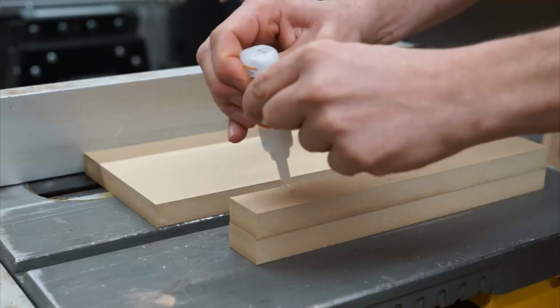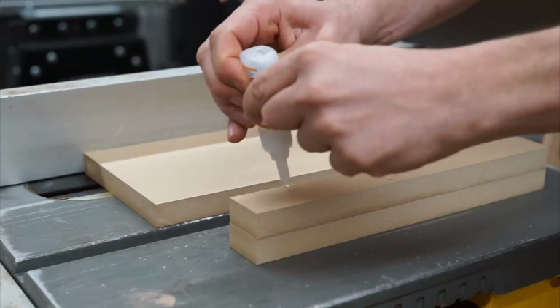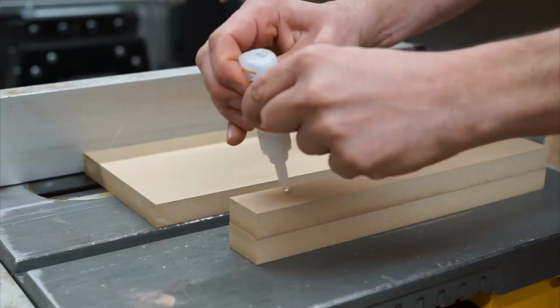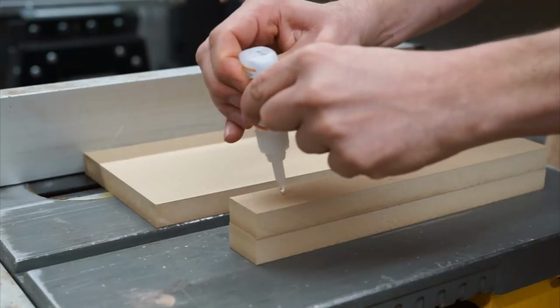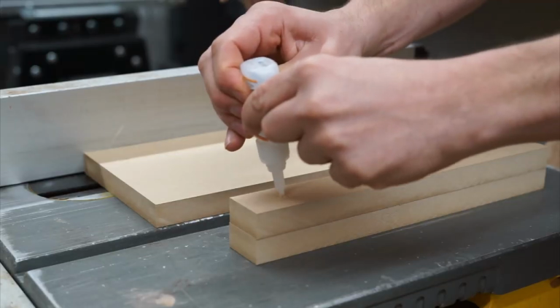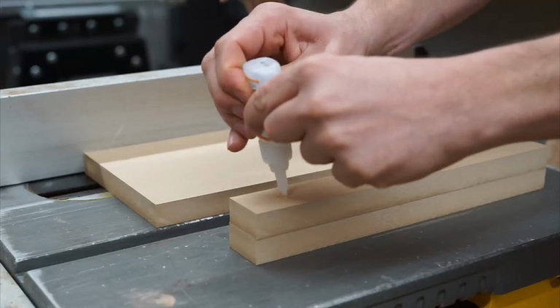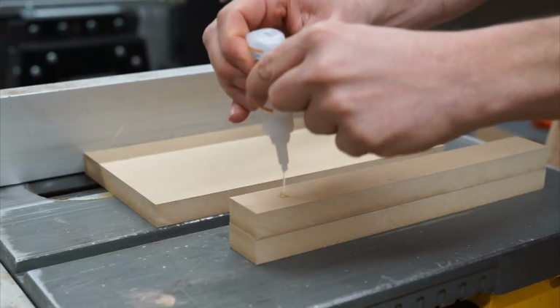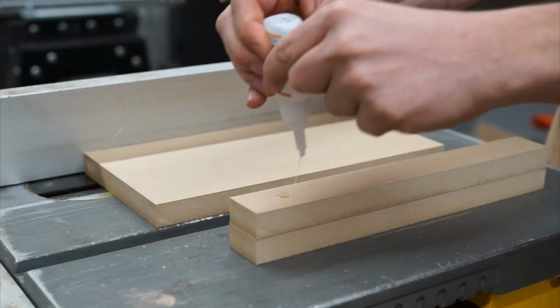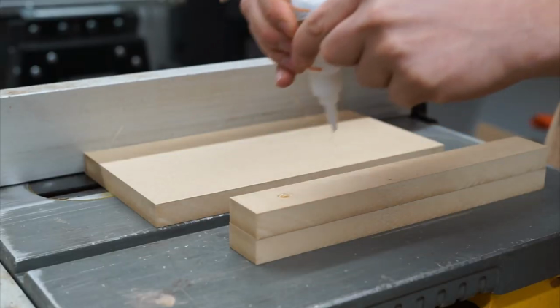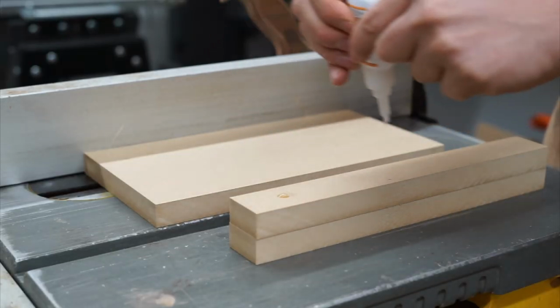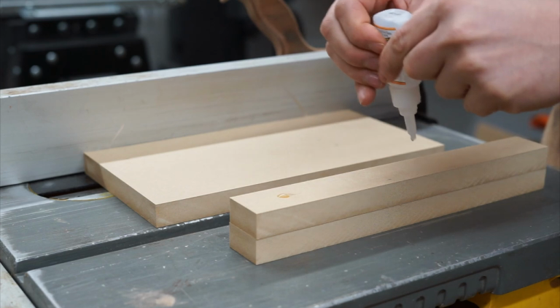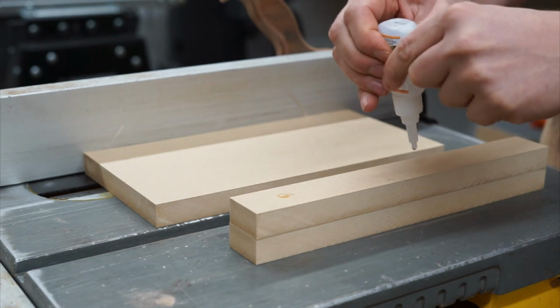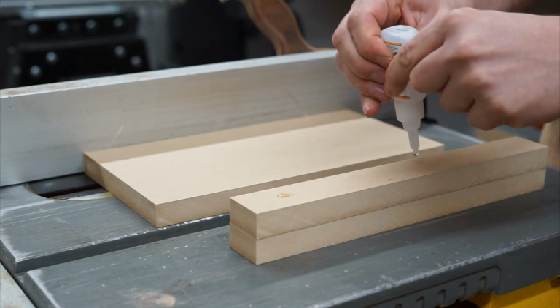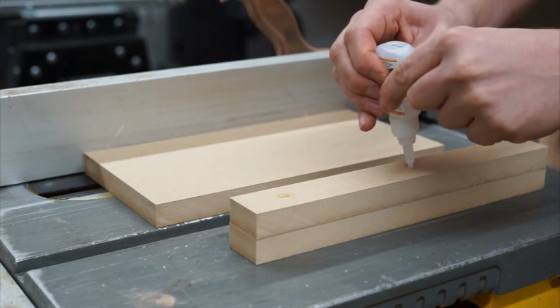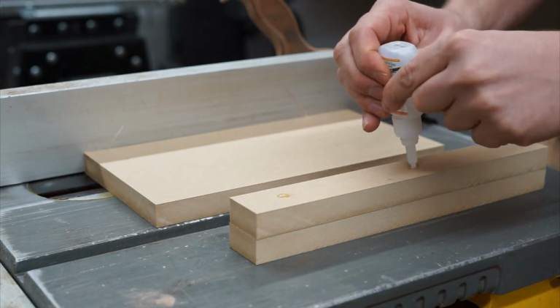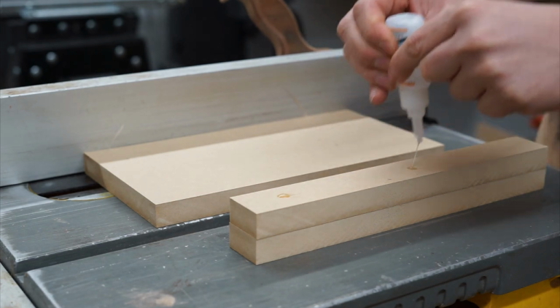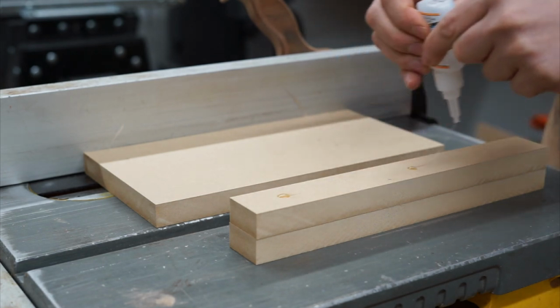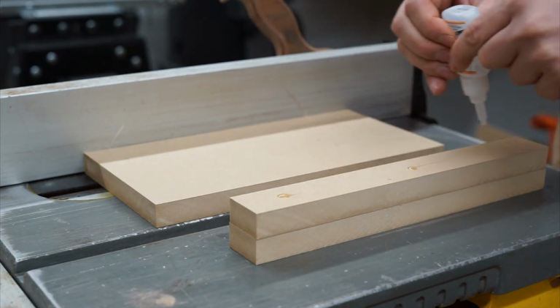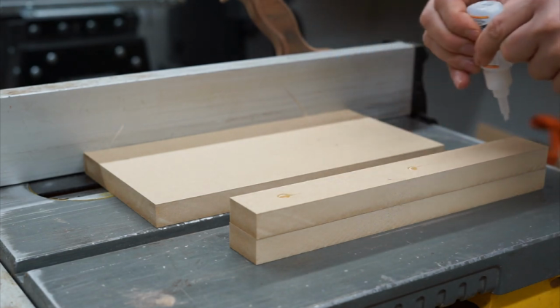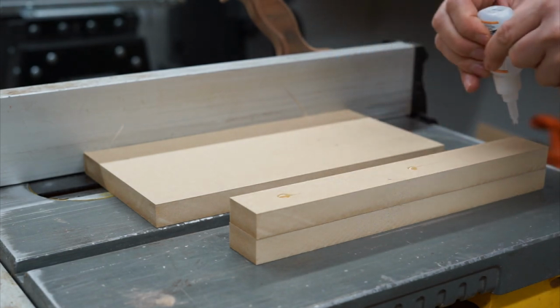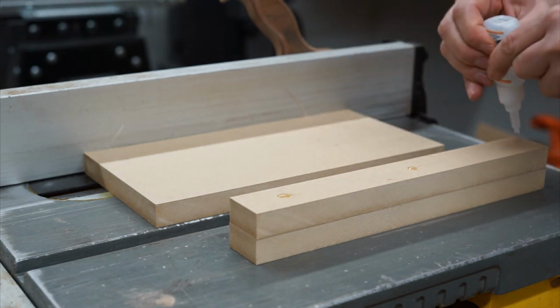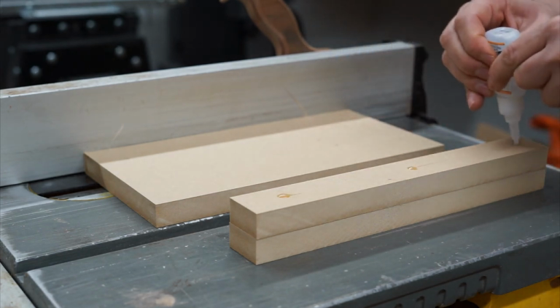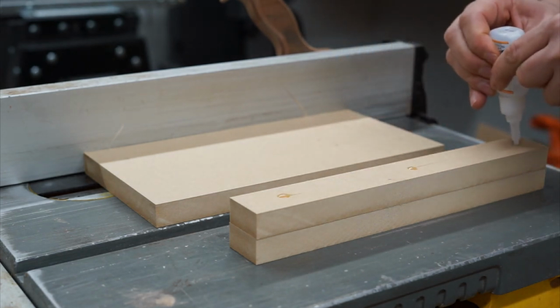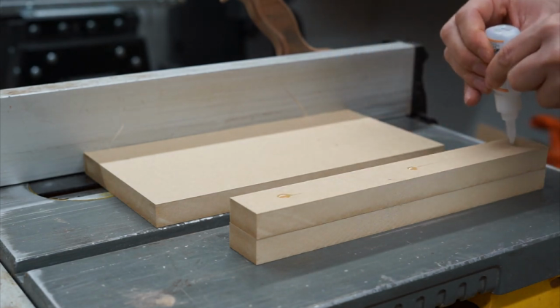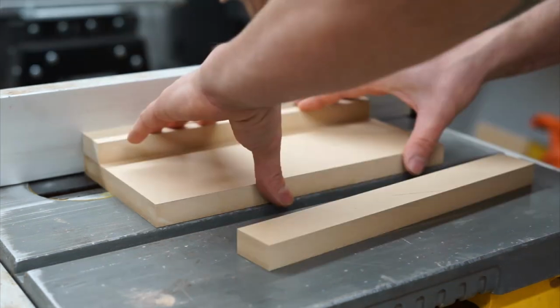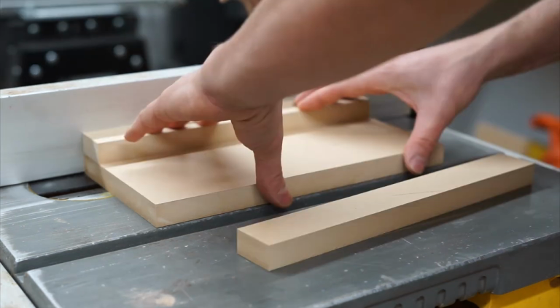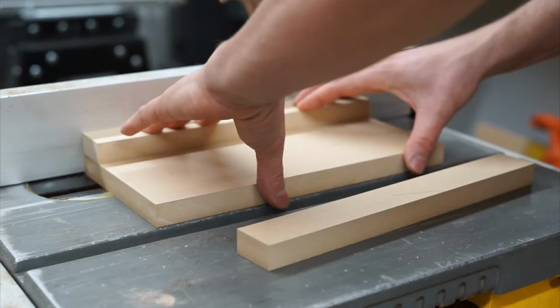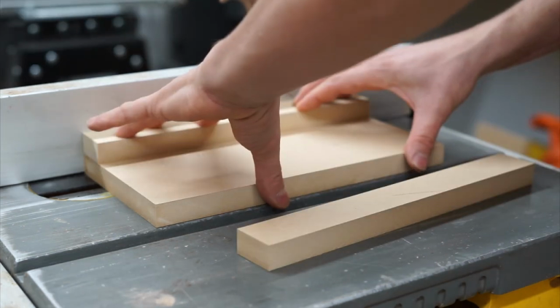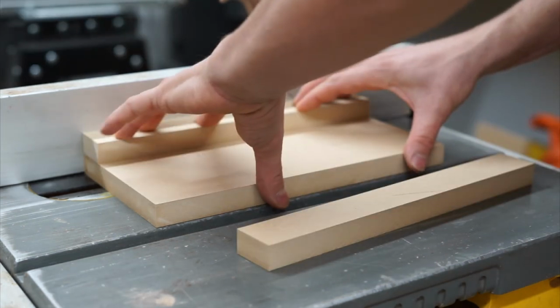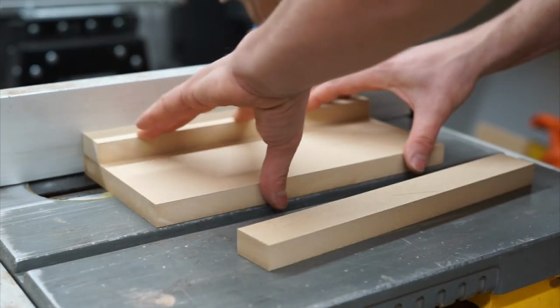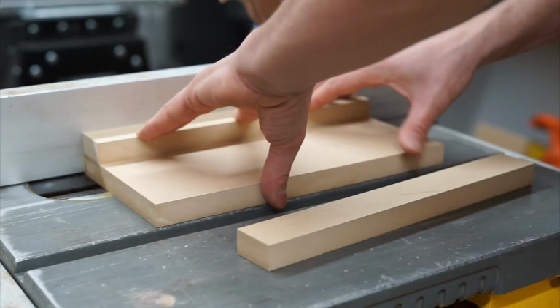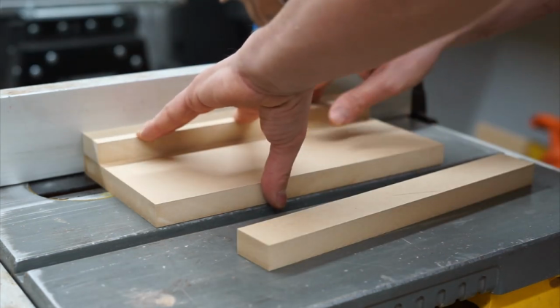I like to use some CA glue to hold the piece in place while I pilot some holes and set screws.